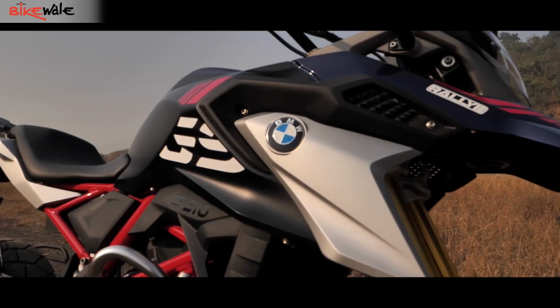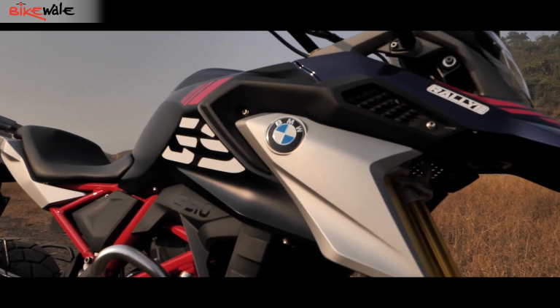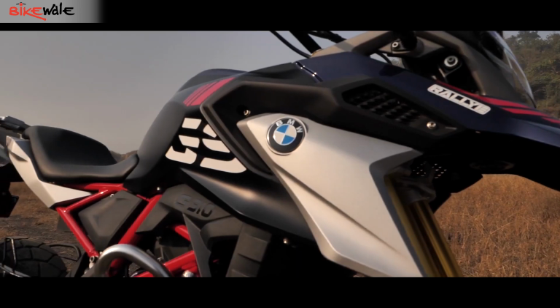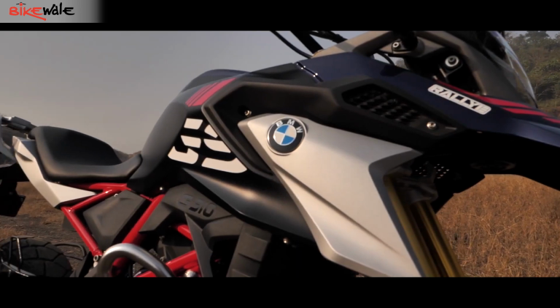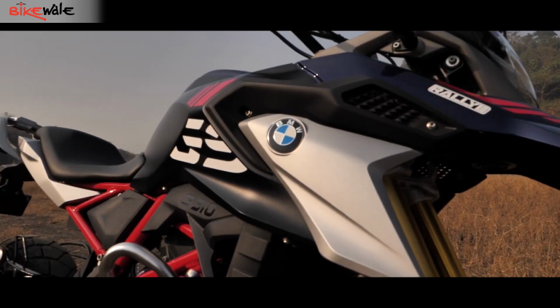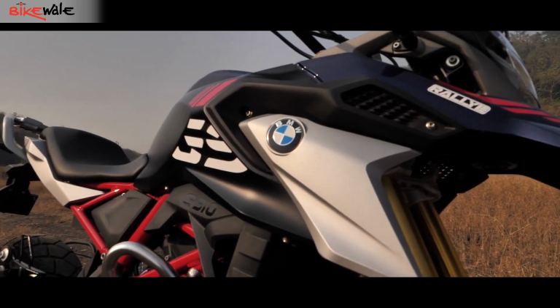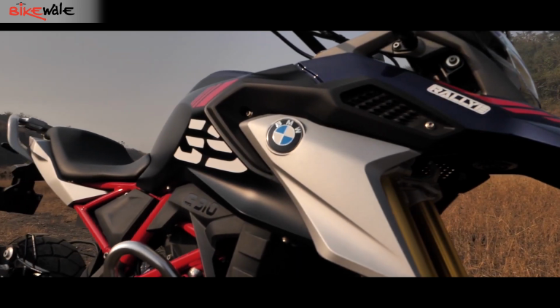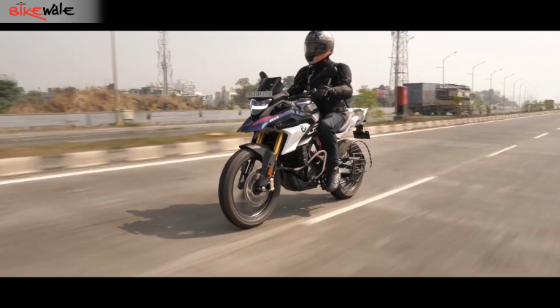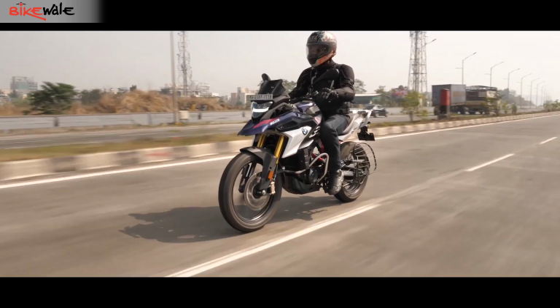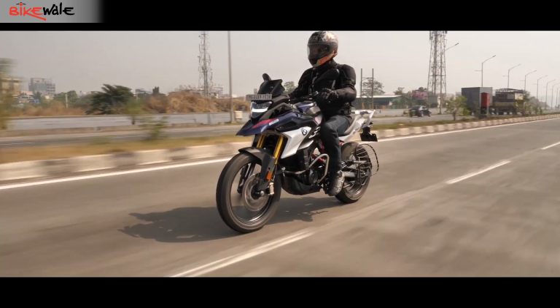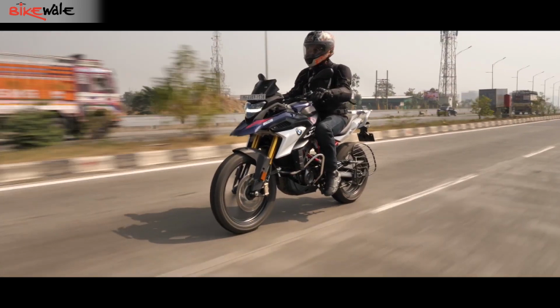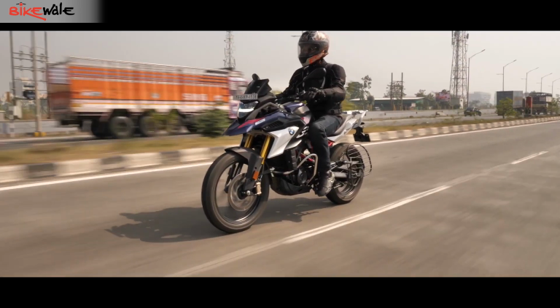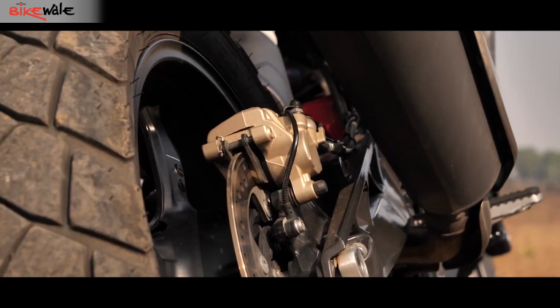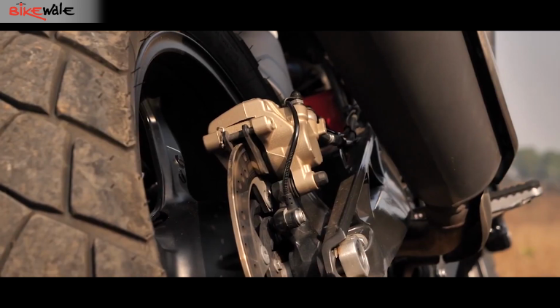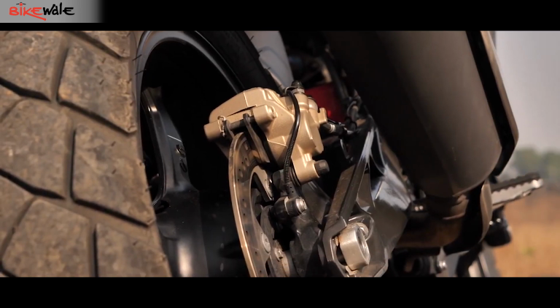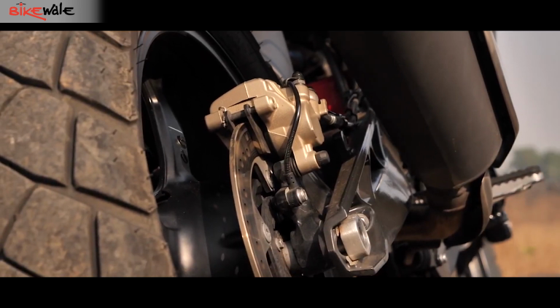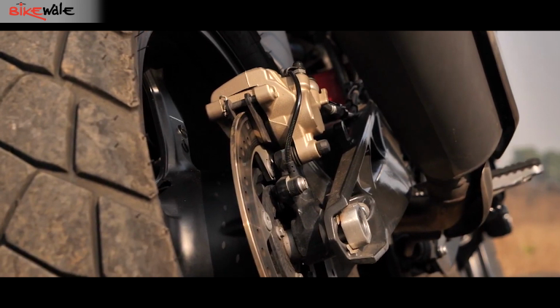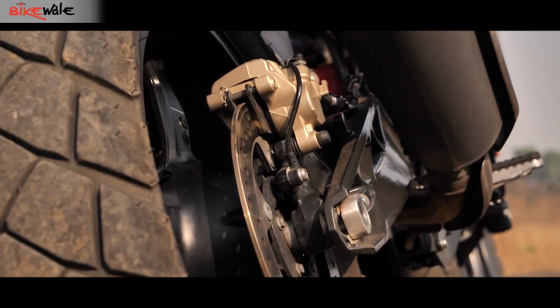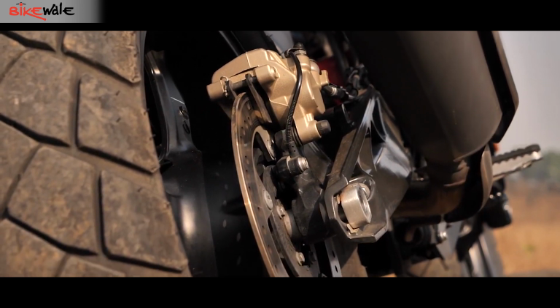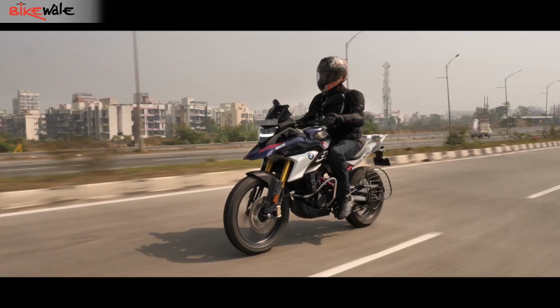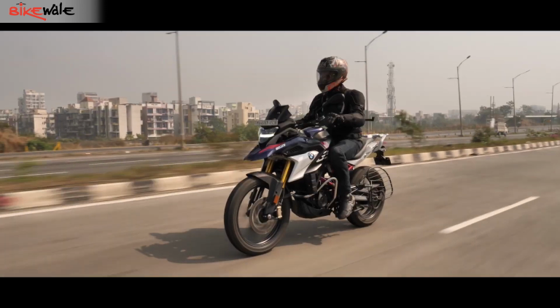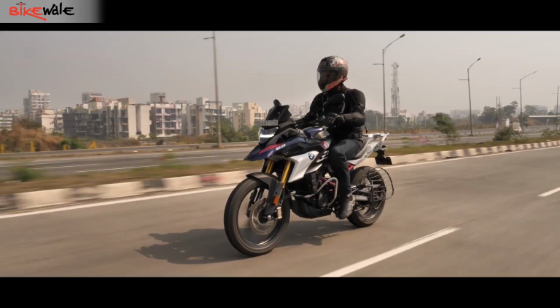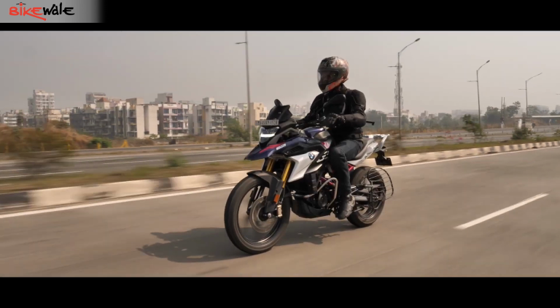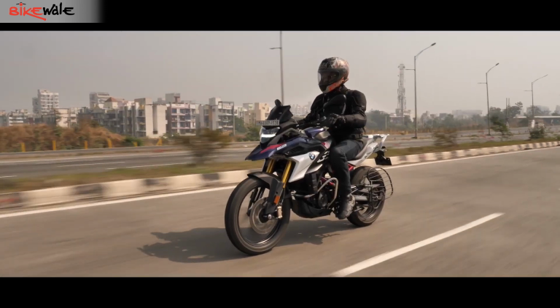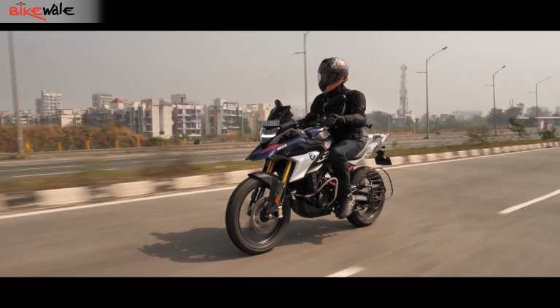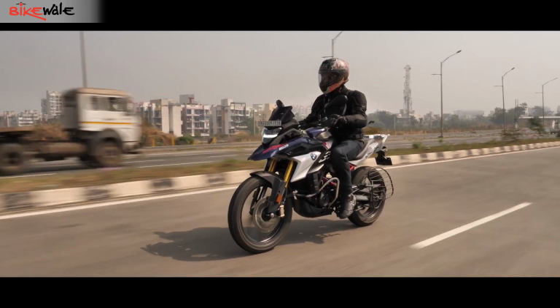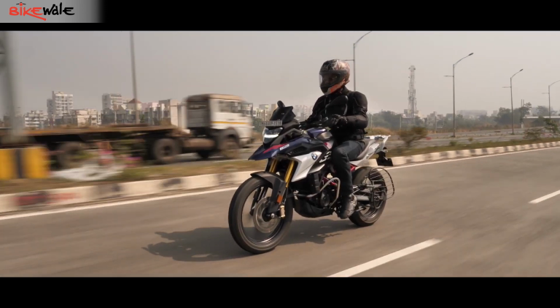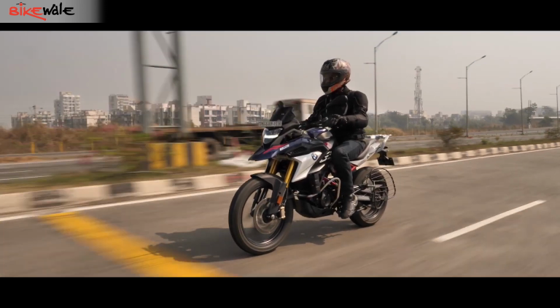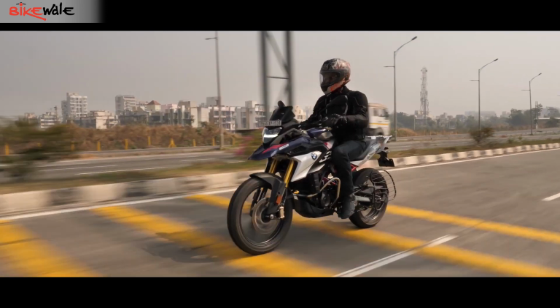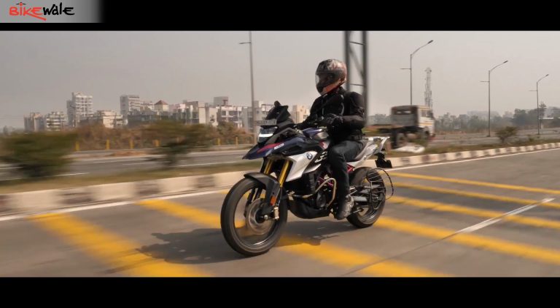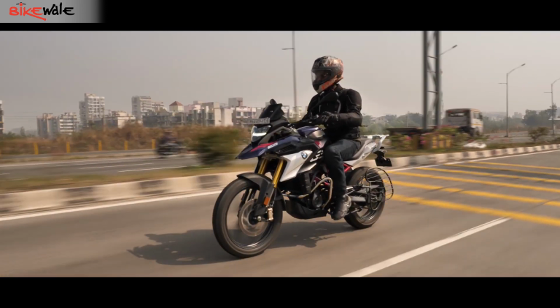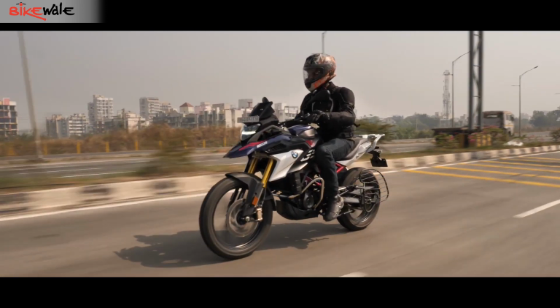The BMW, on the other hand, uses alloy wheels wrapped in tubeless tires, thus giving additional points to the G310GS.